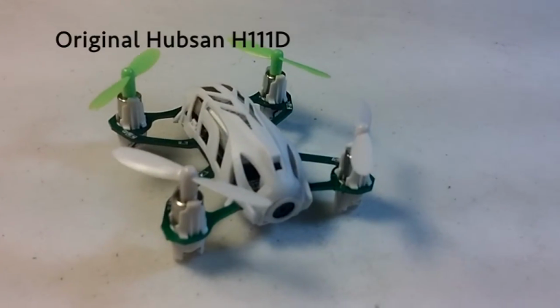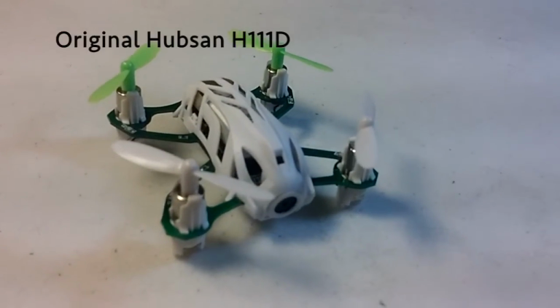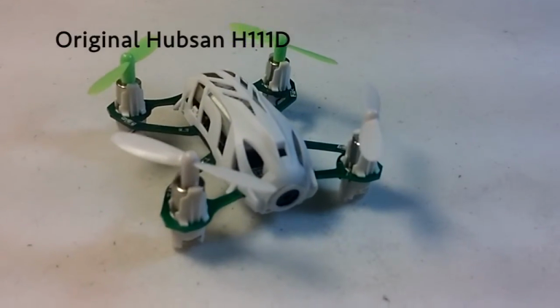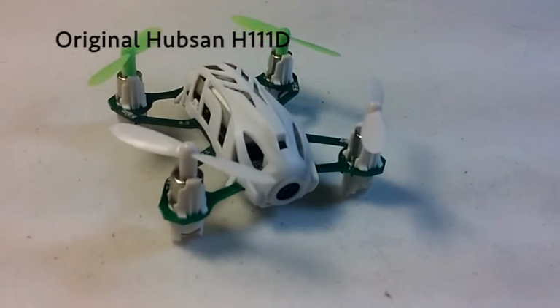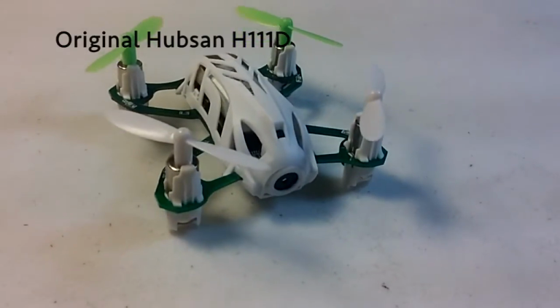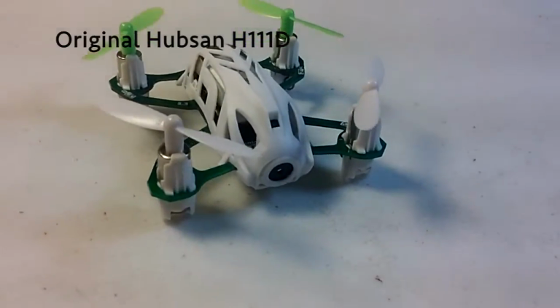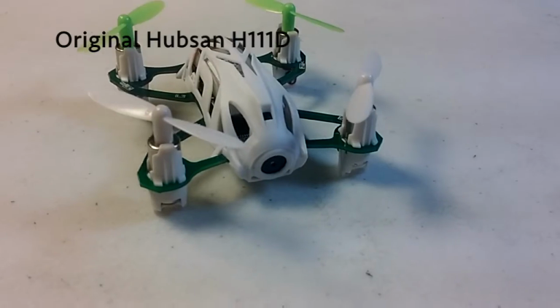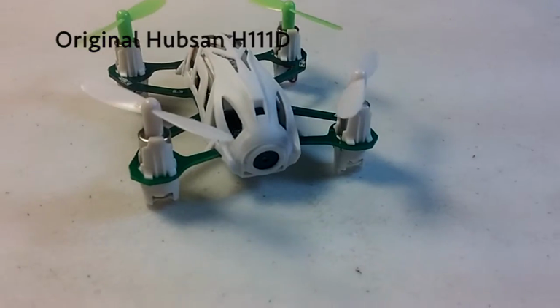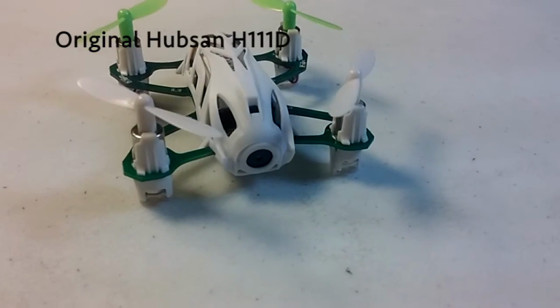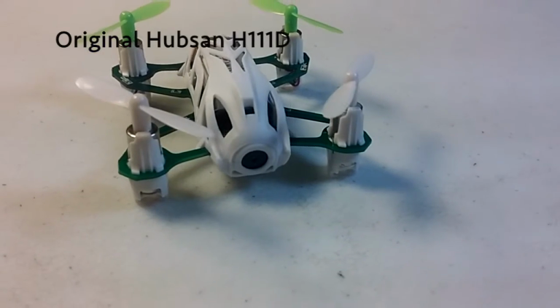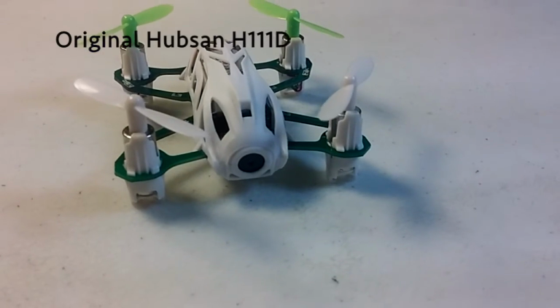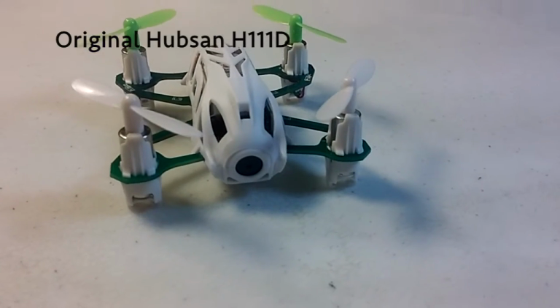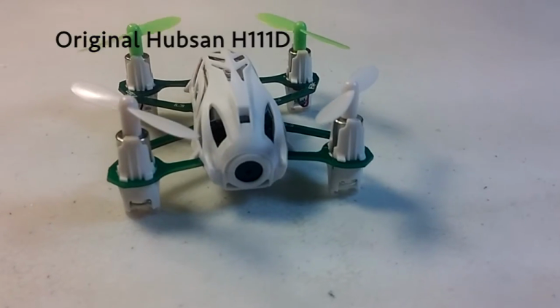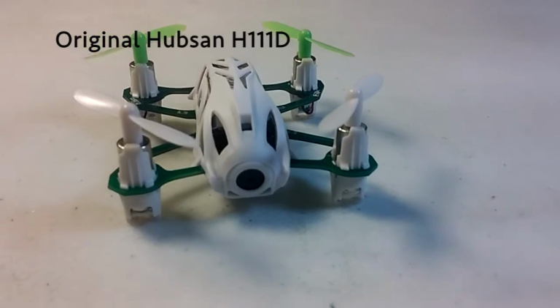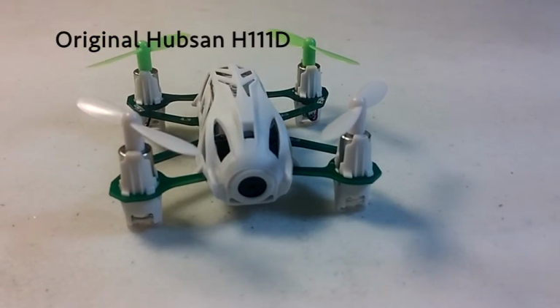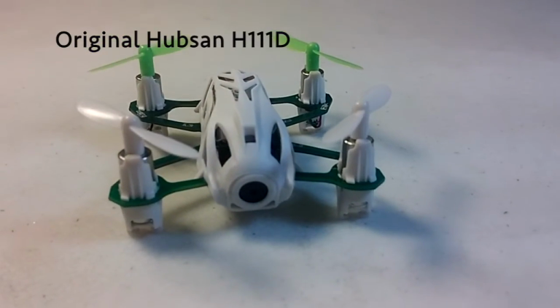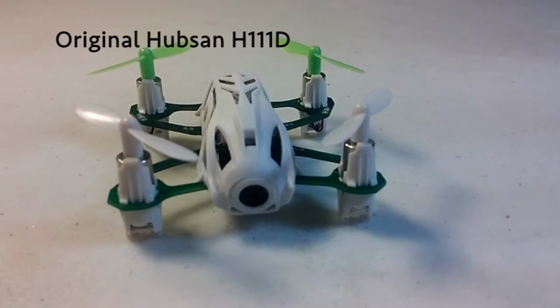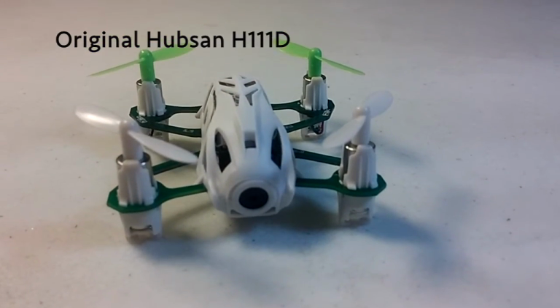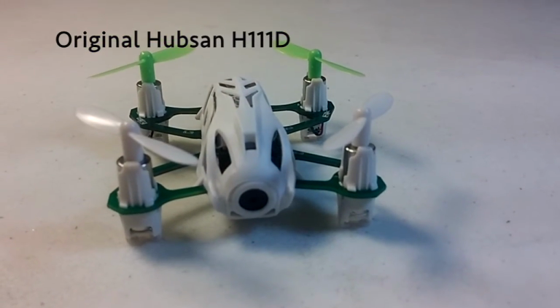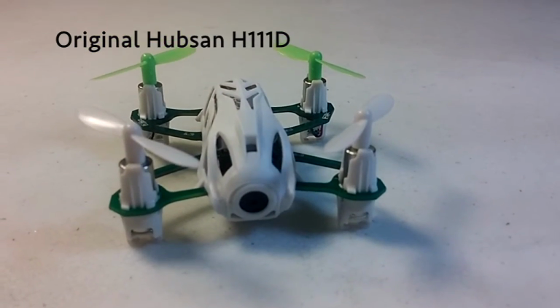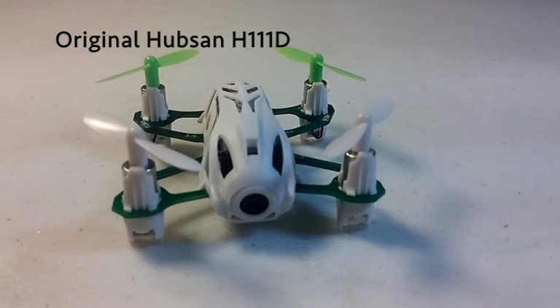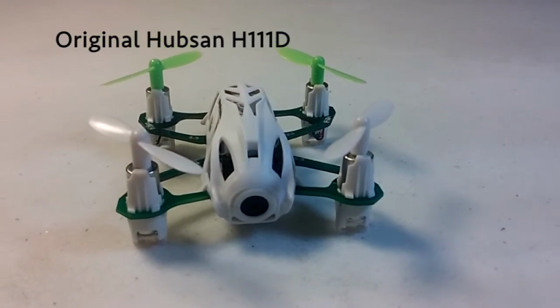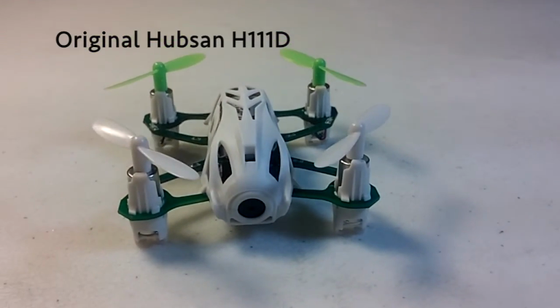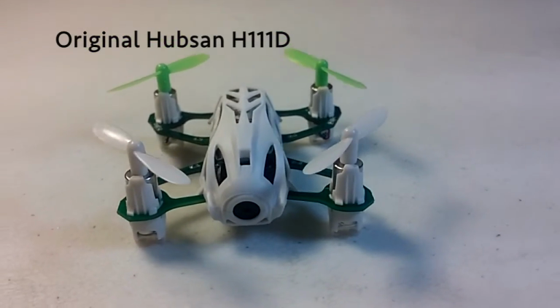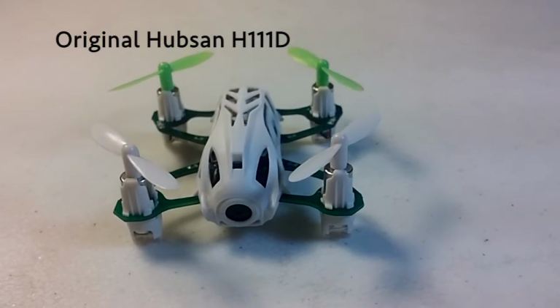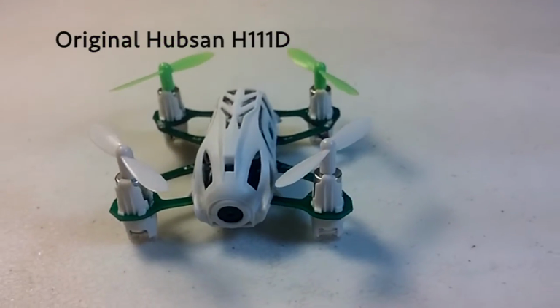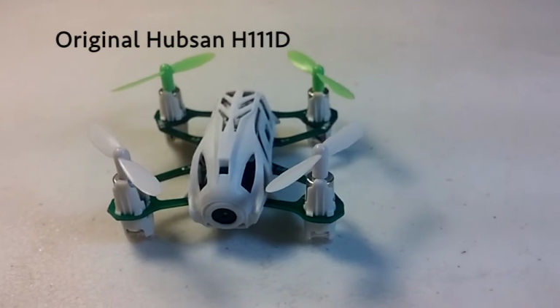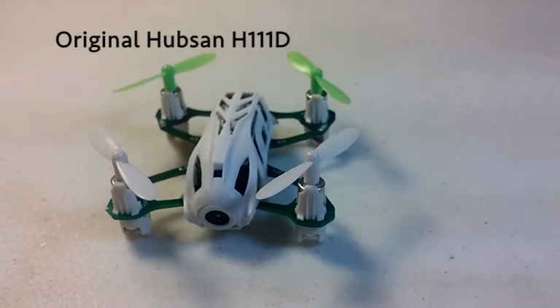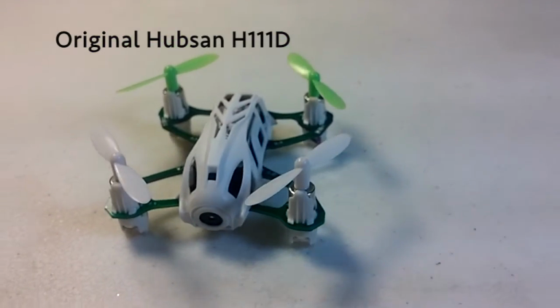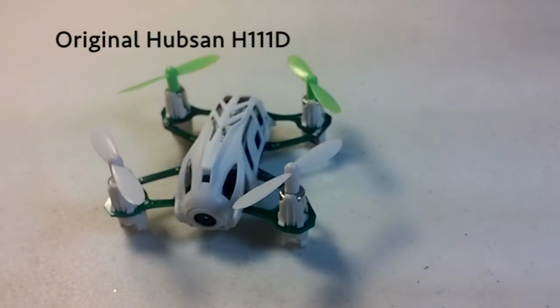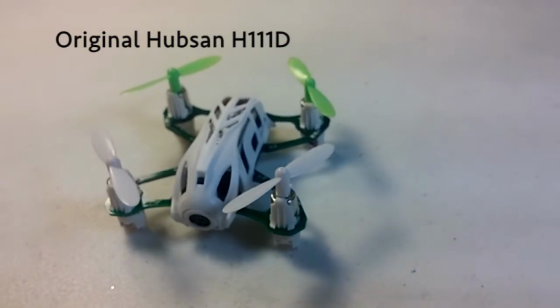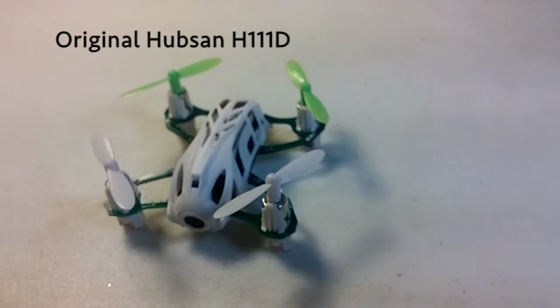Here's the original lens, the original camera. It doesn't even stick out of the case. It's basically a pinhole.